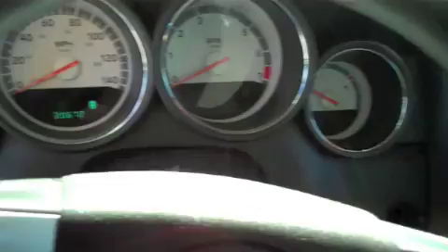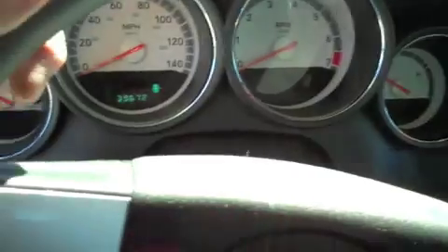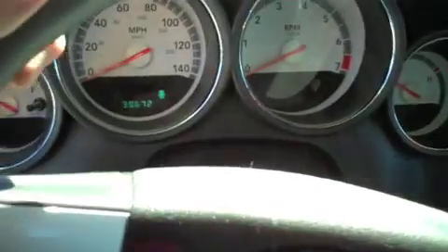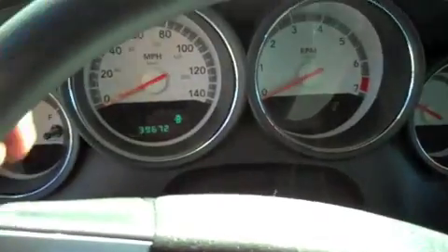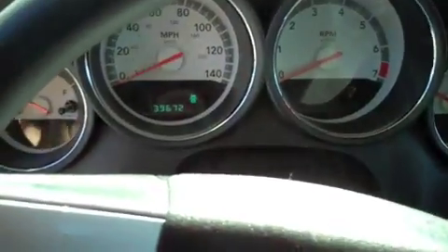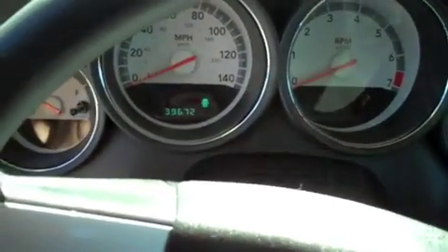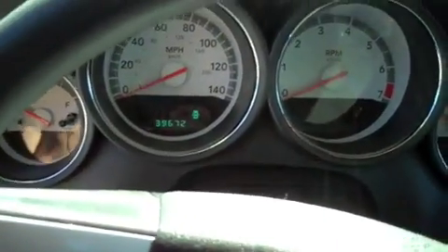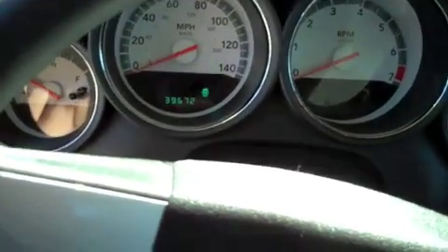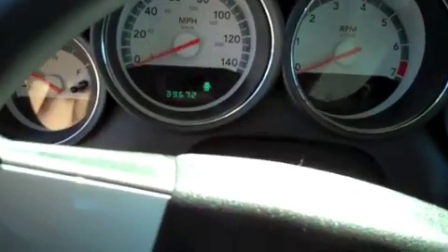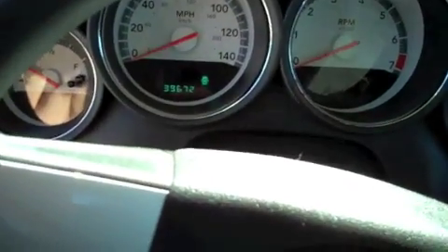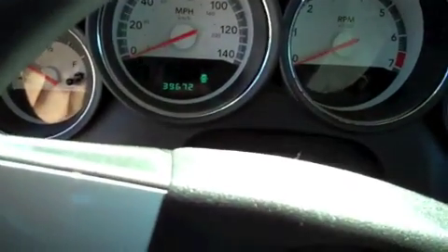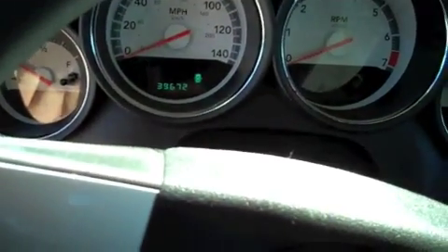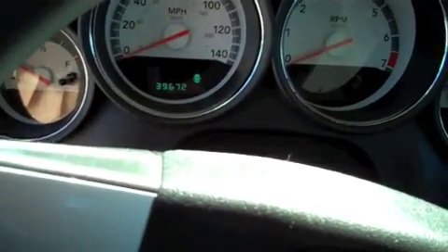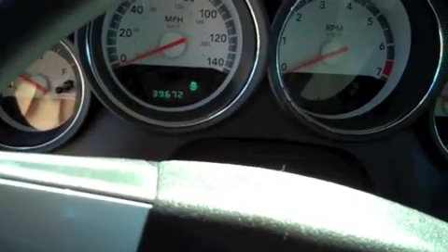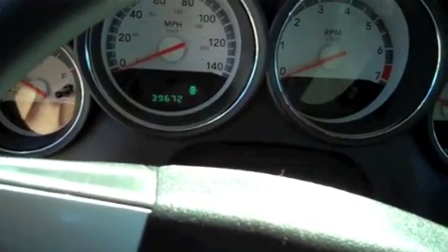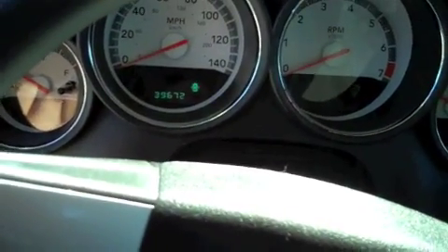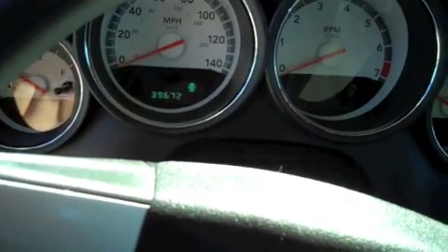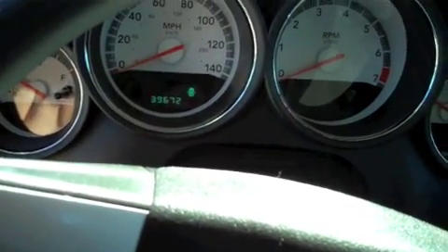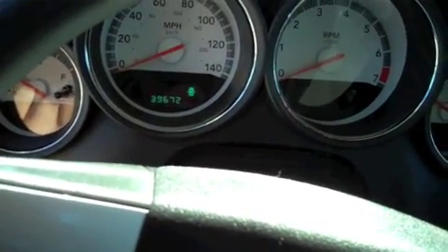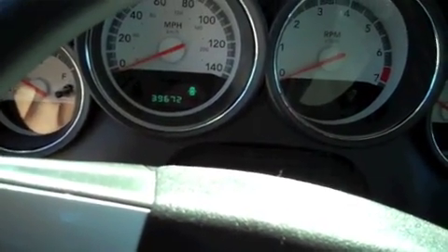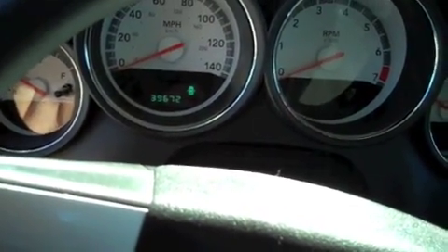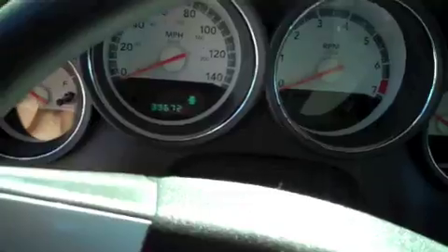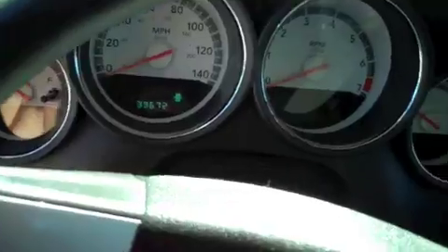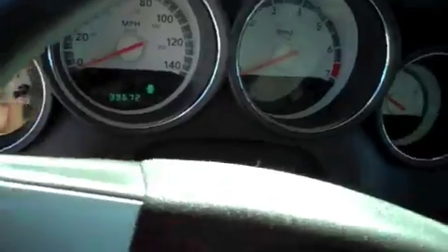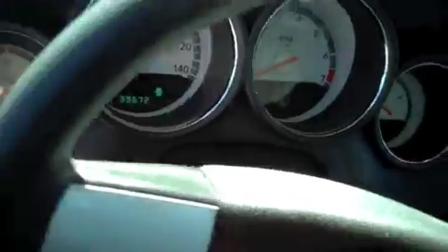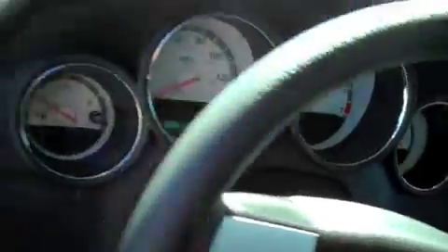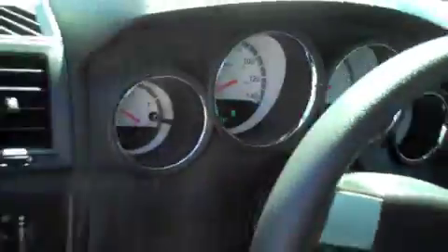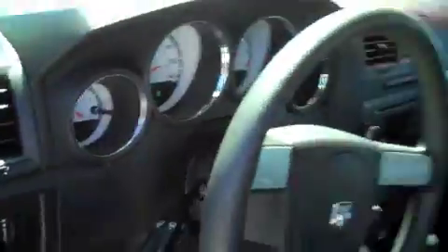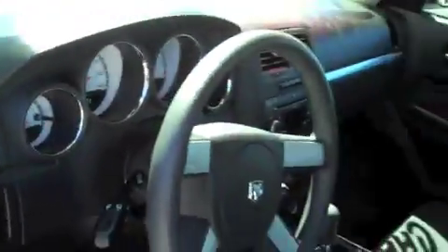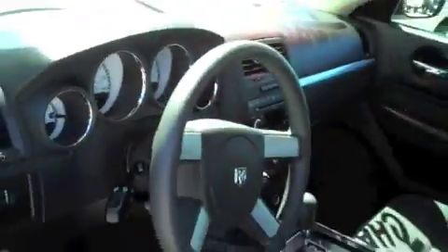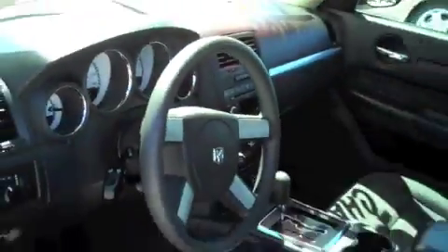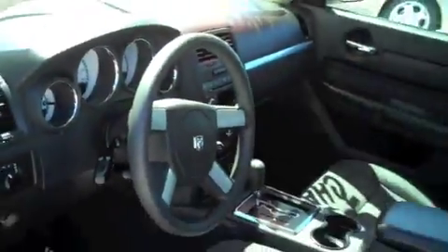This vehicle has got 39,672 miles on it. Nice, nice clean unit.